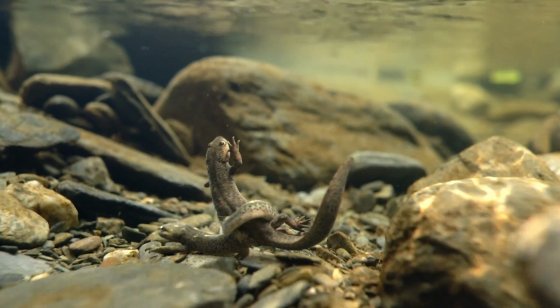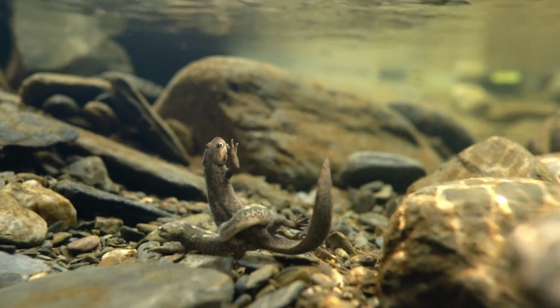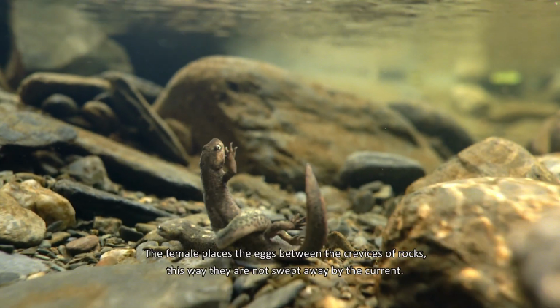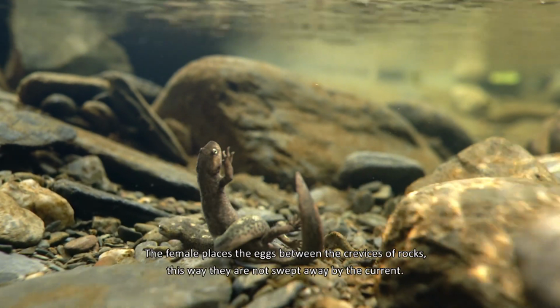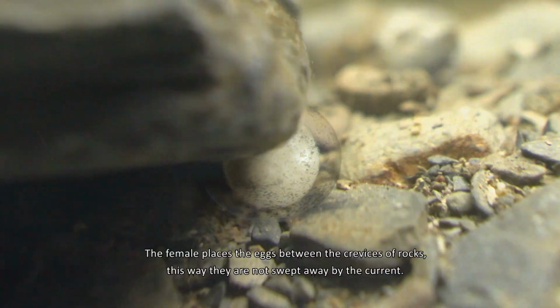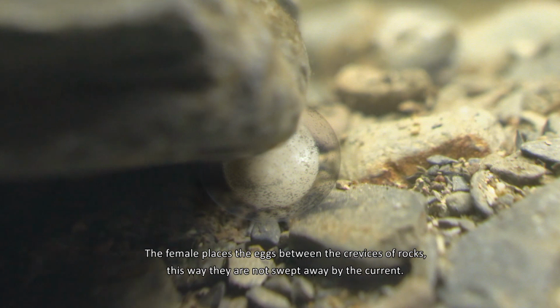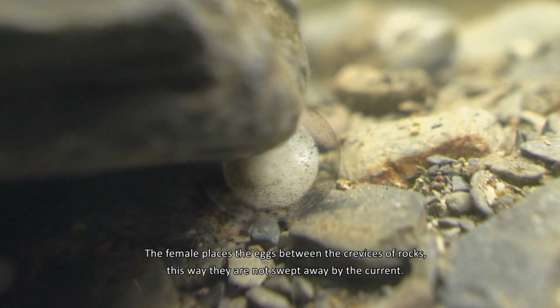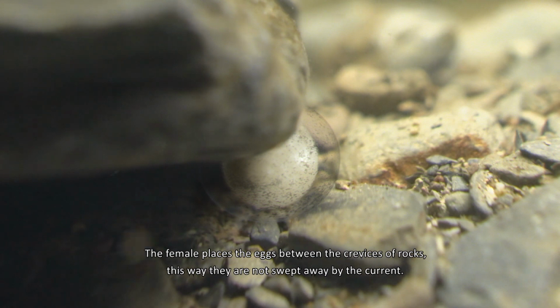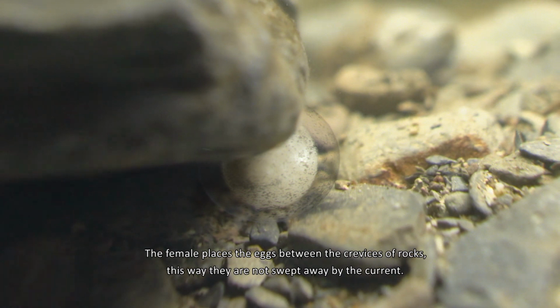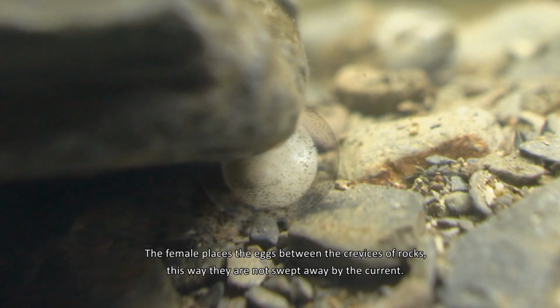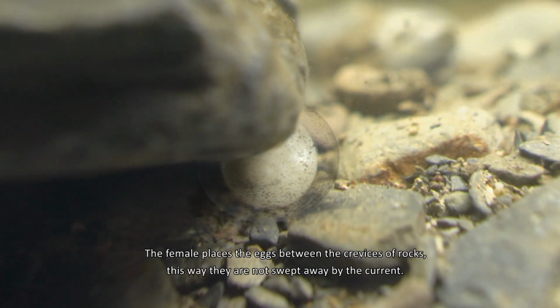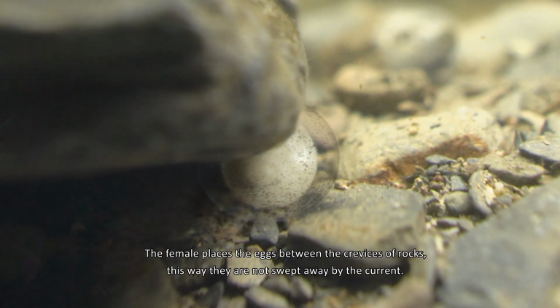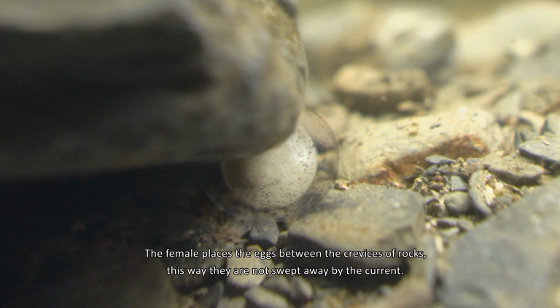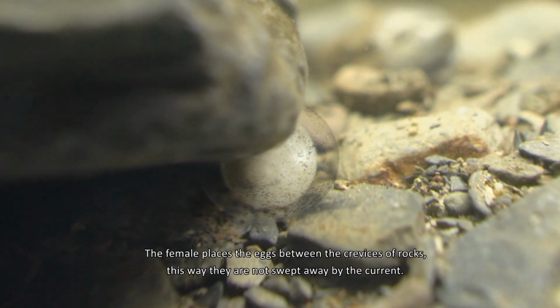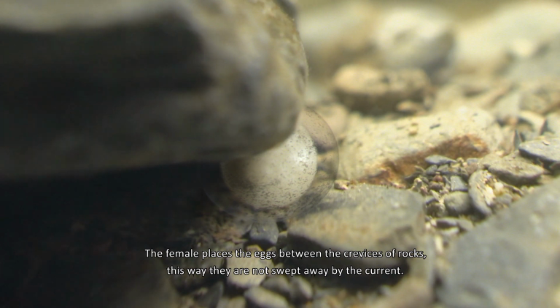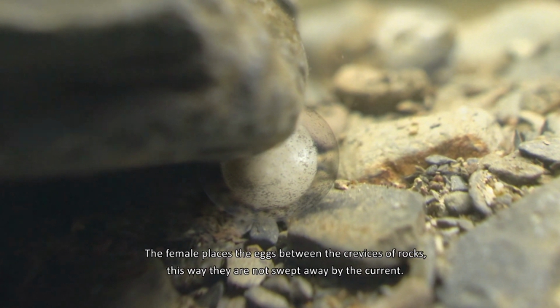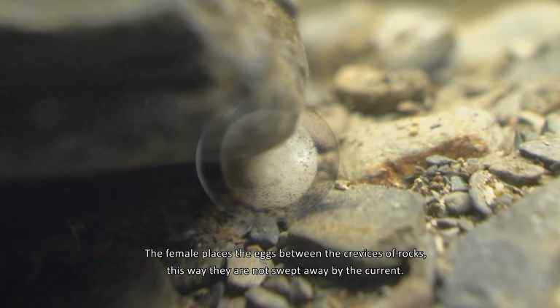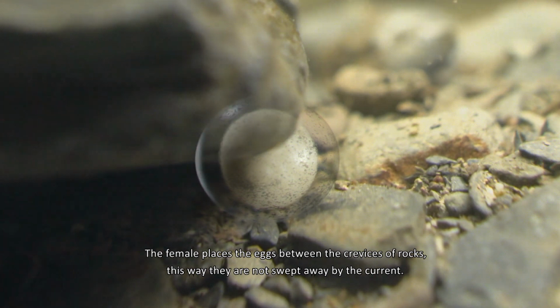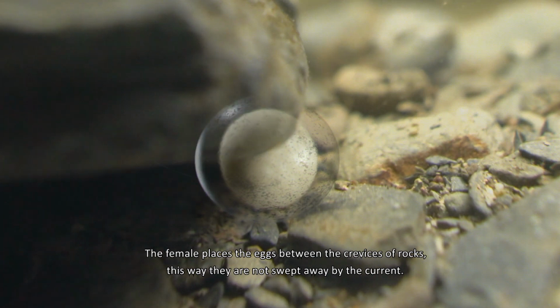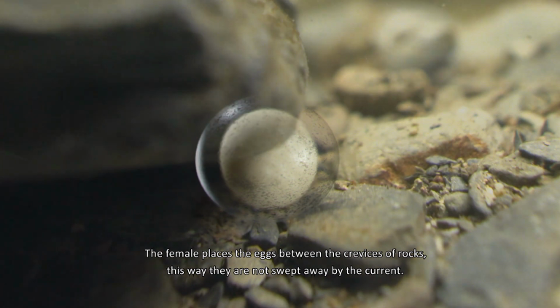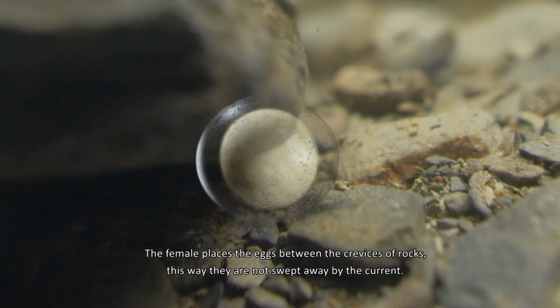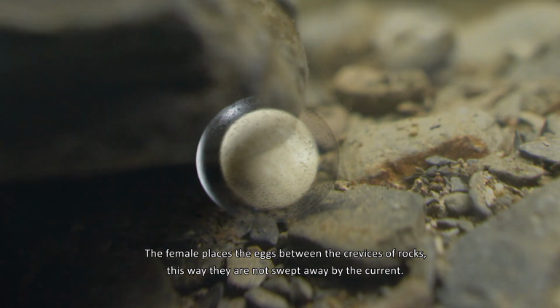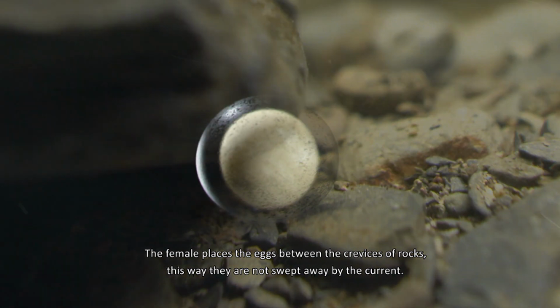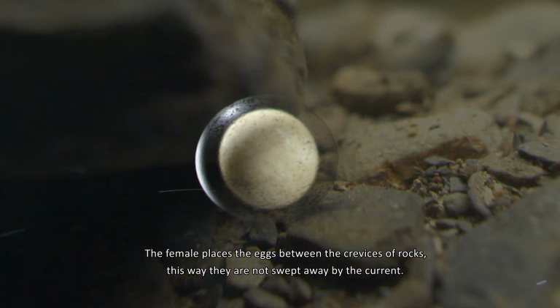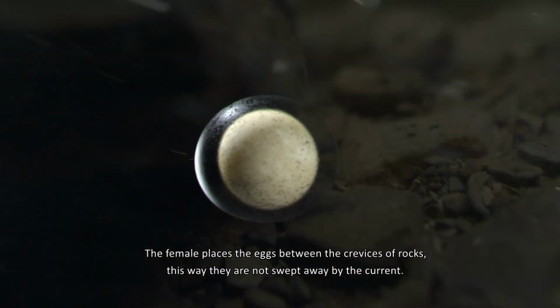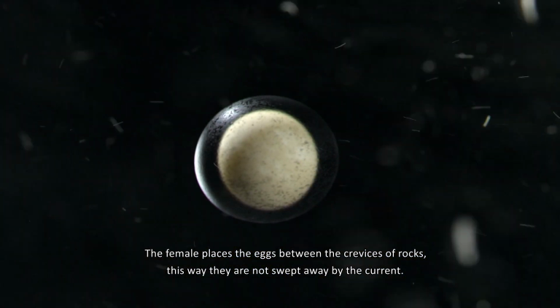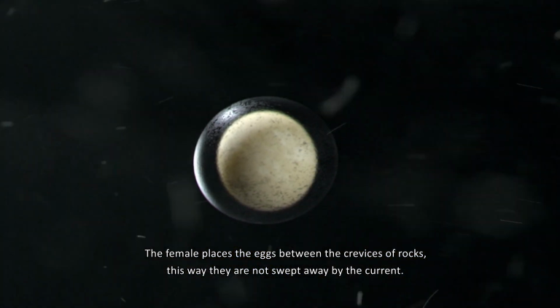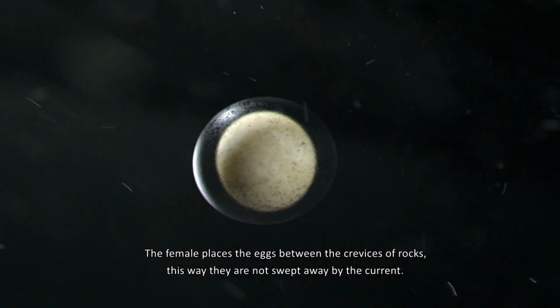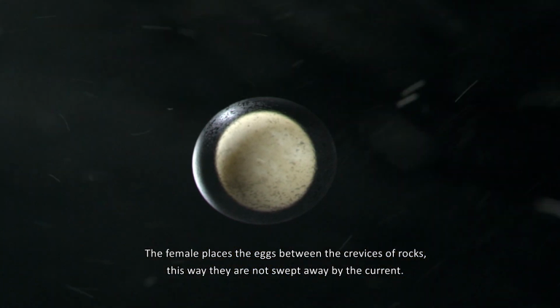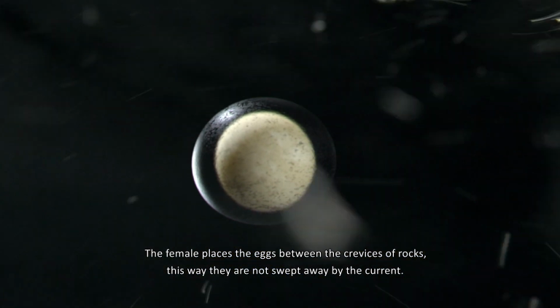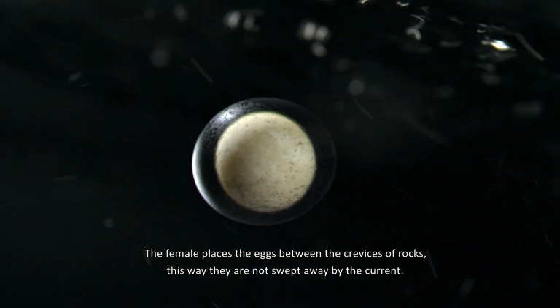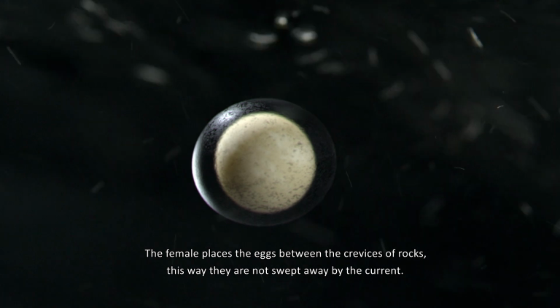The female places the eggs between the crevices of rocks, this way they are not swept away by the current.